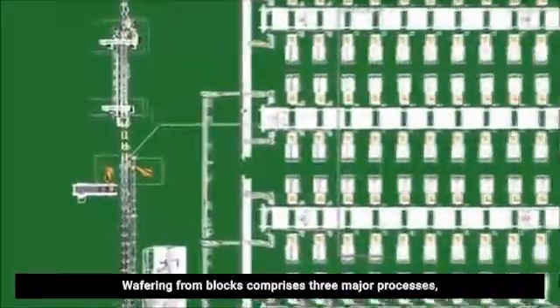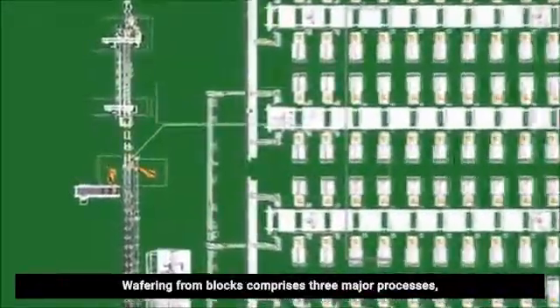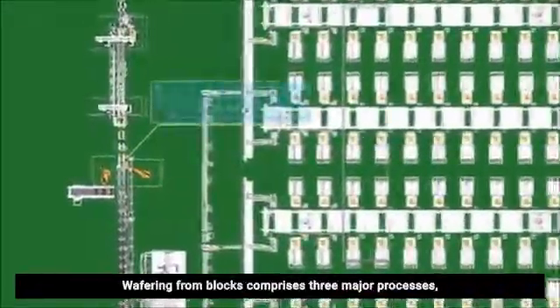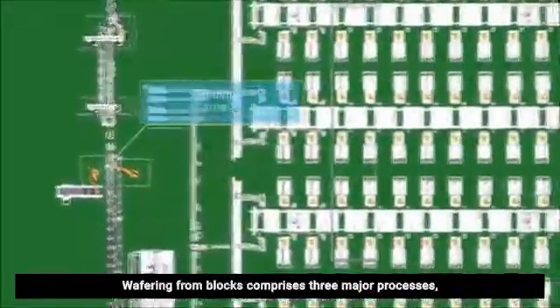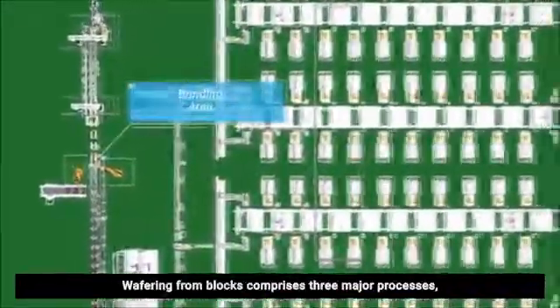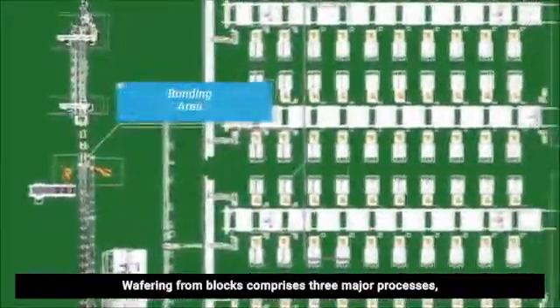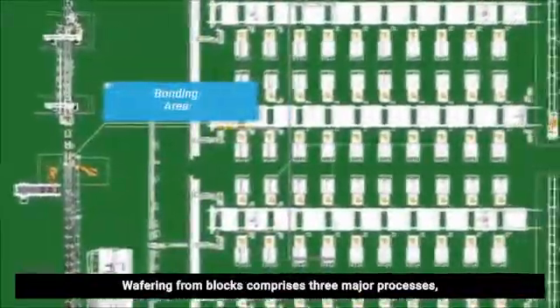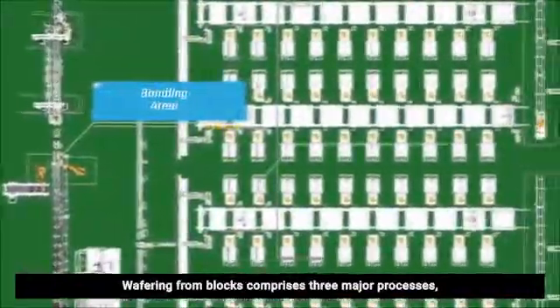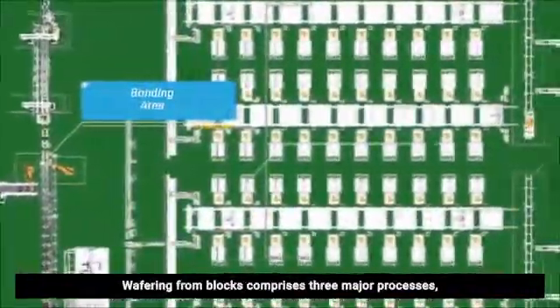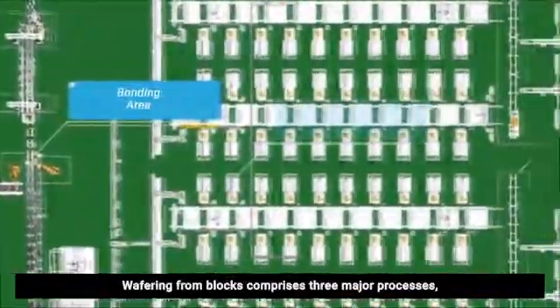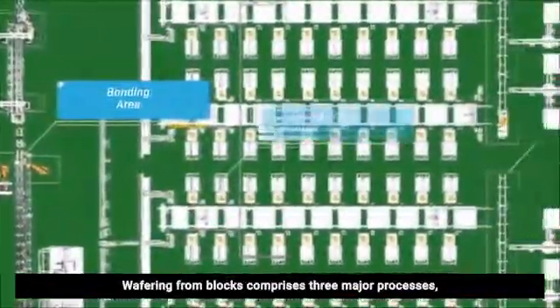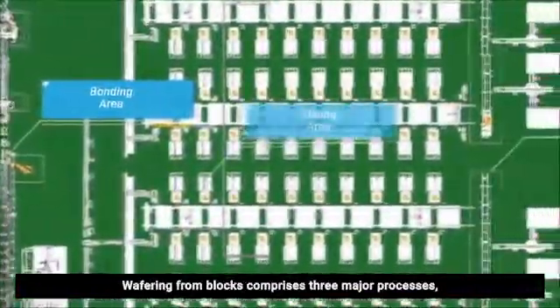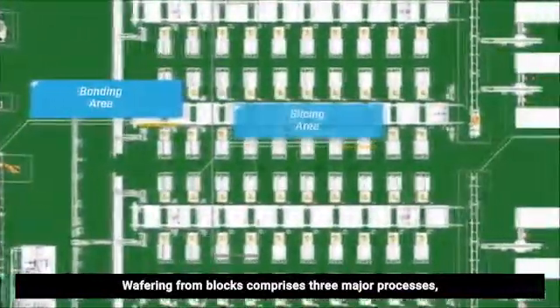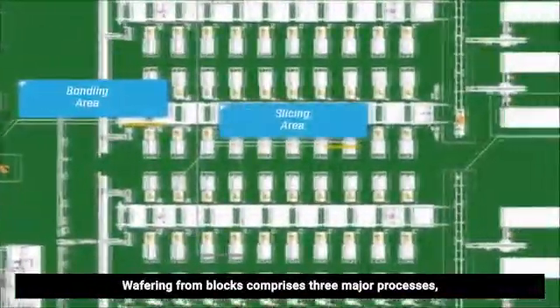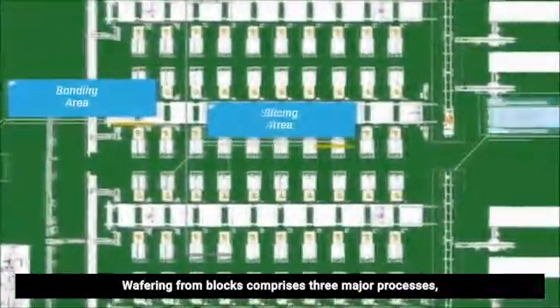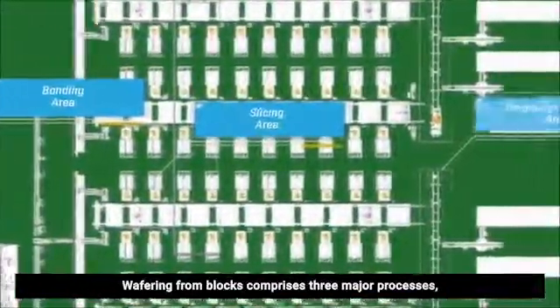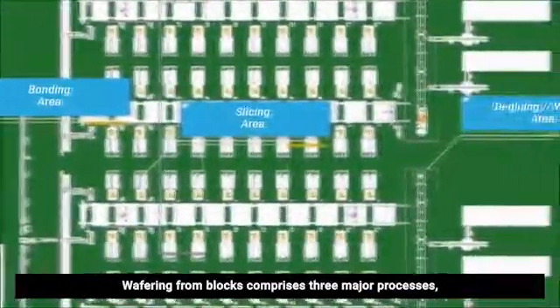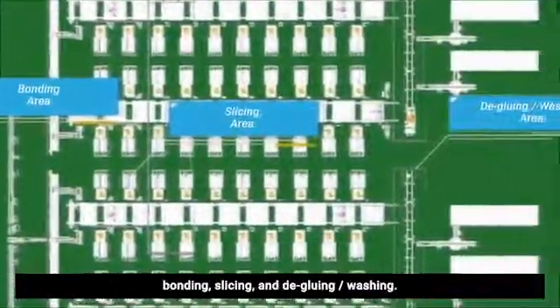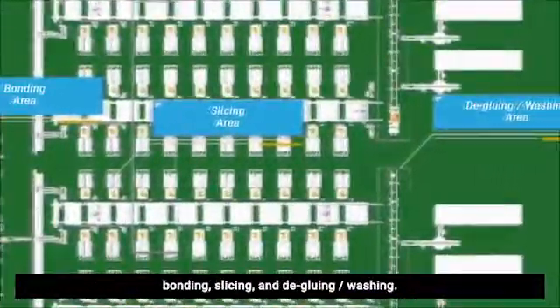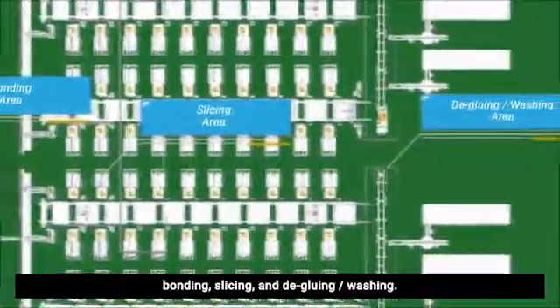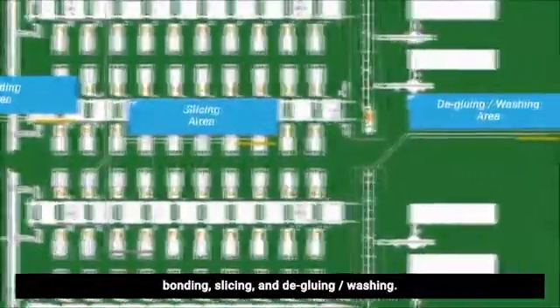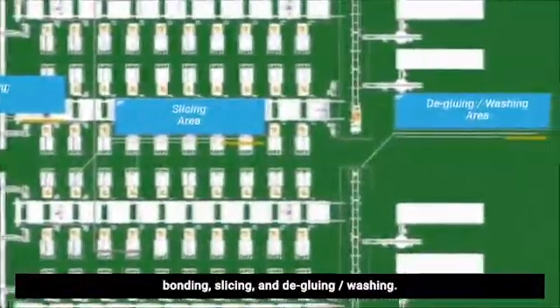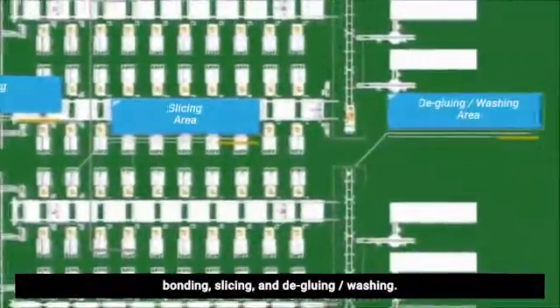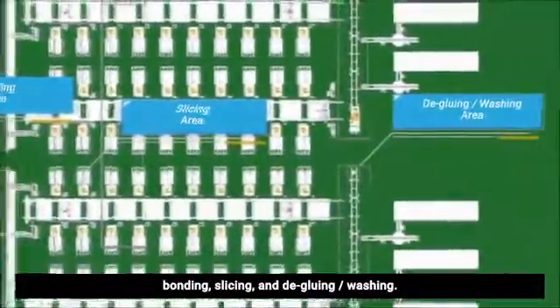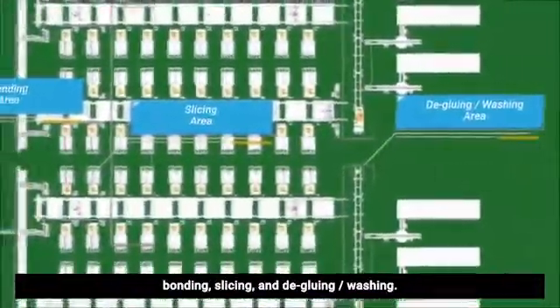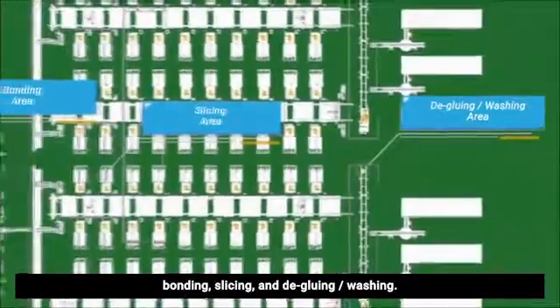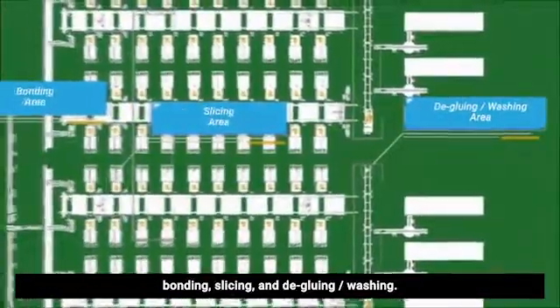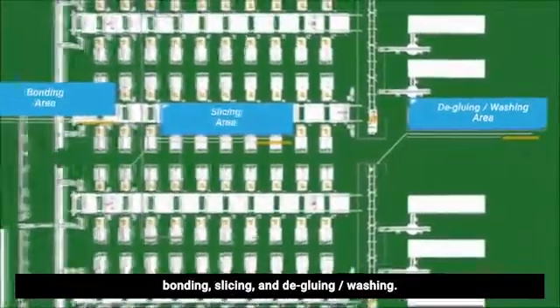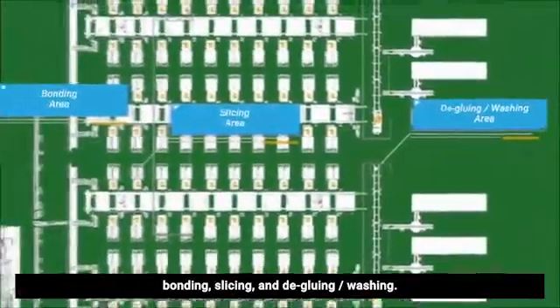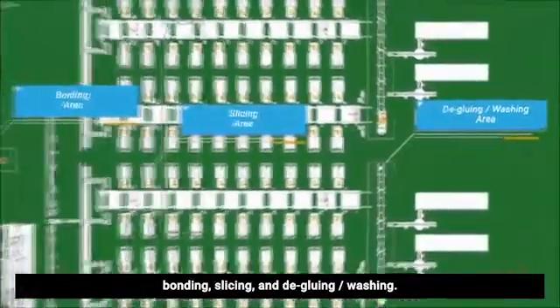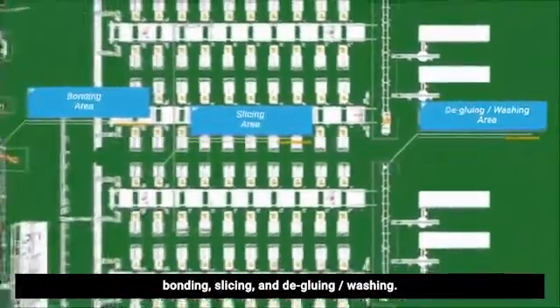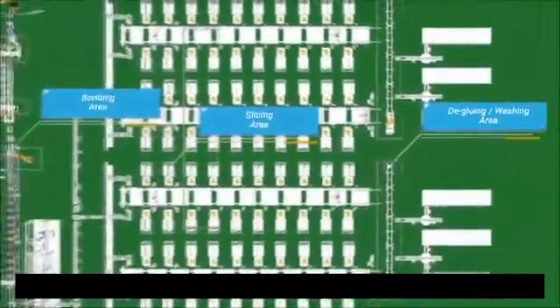Wafering from blocks comprises three major processes: bonding, slicing, and degluing/washing.